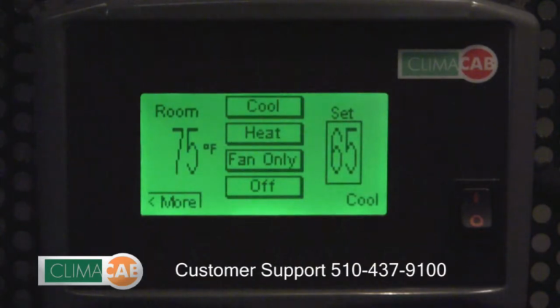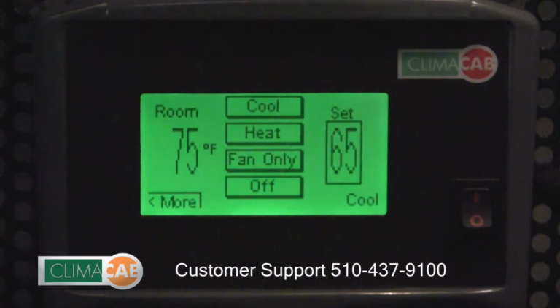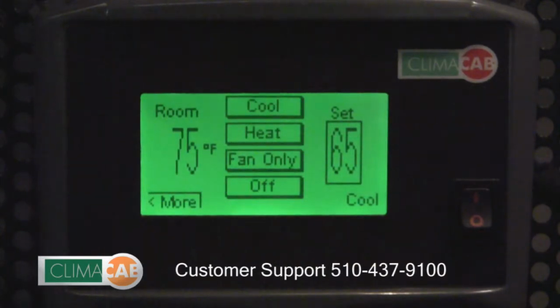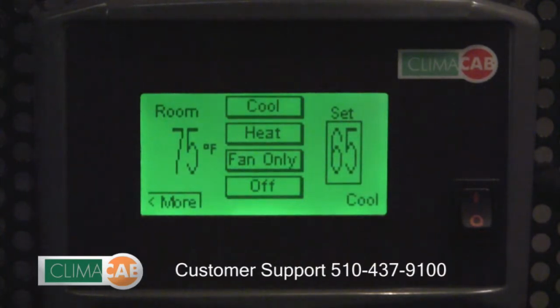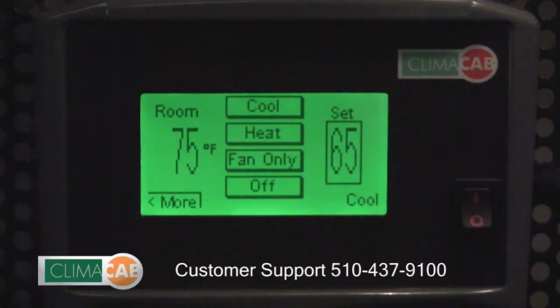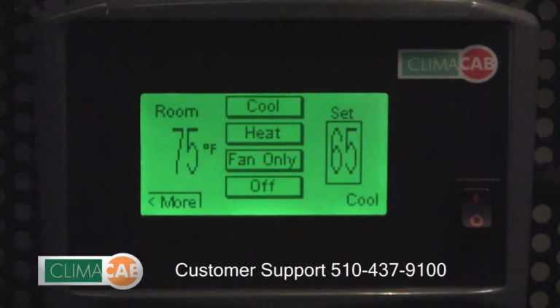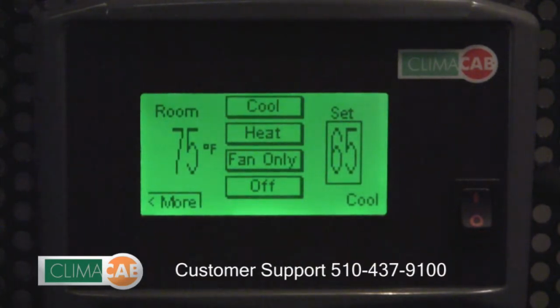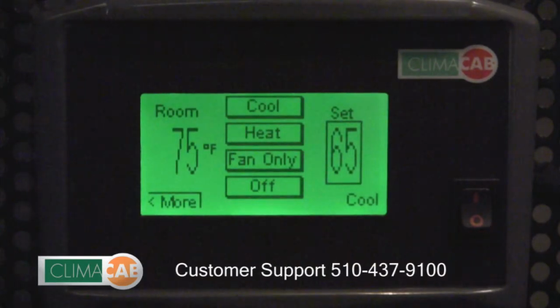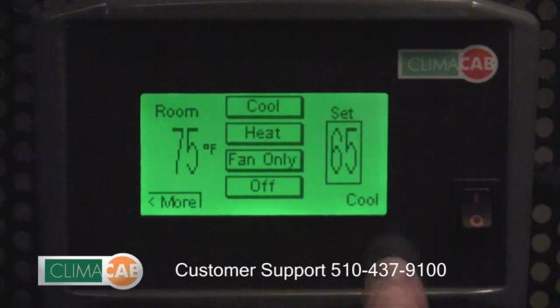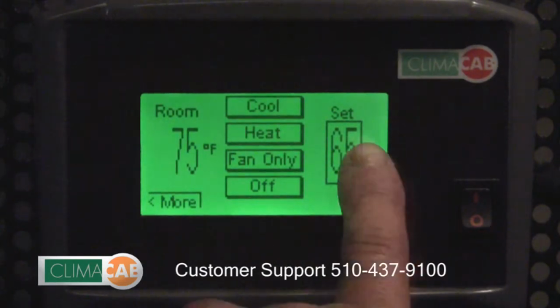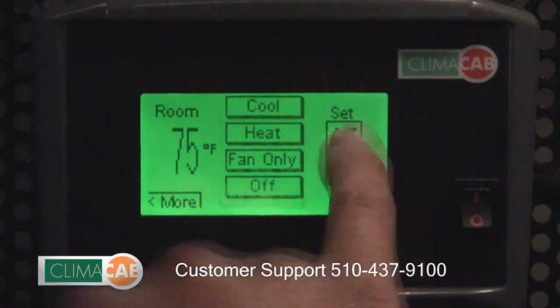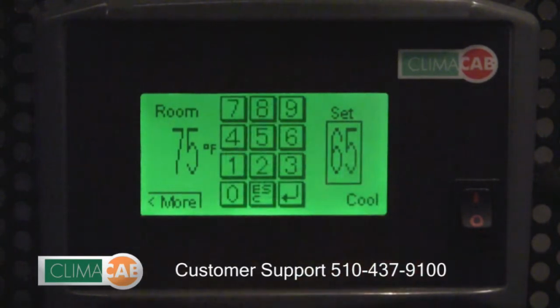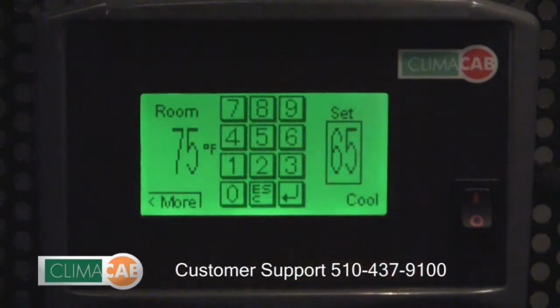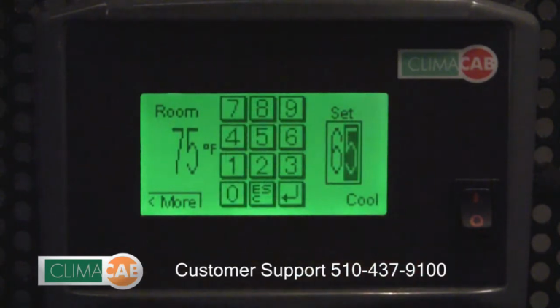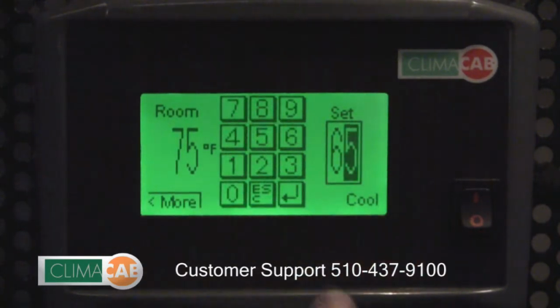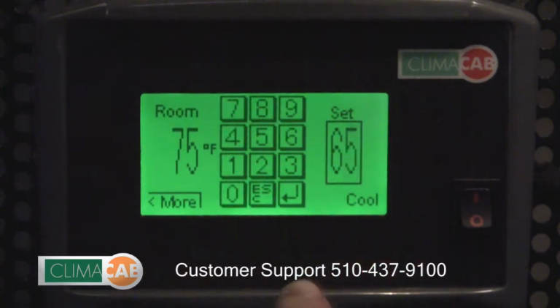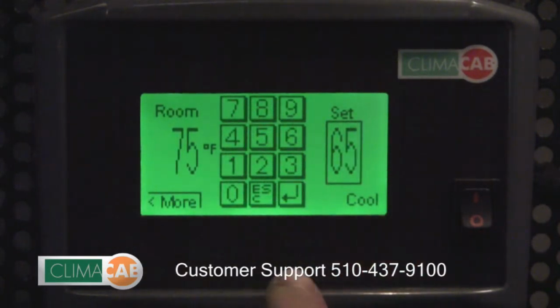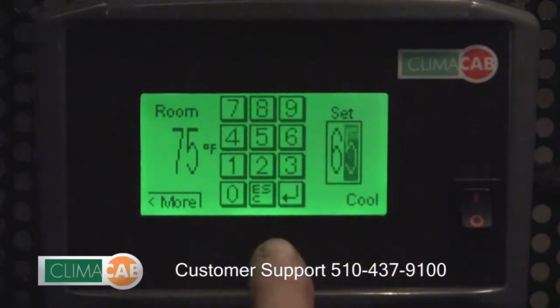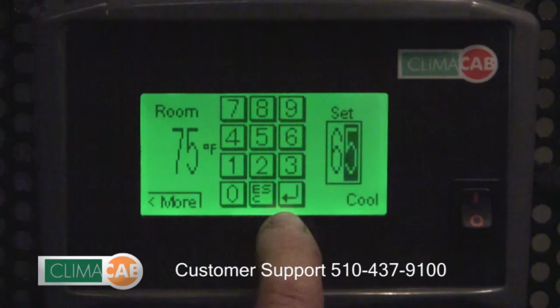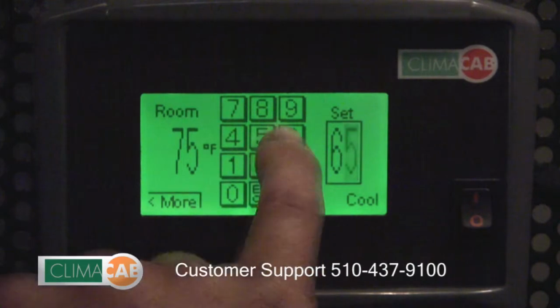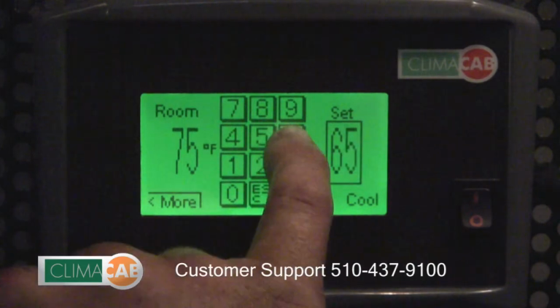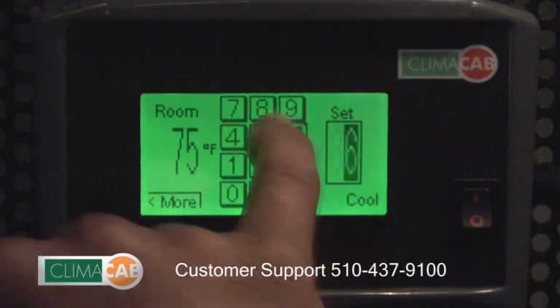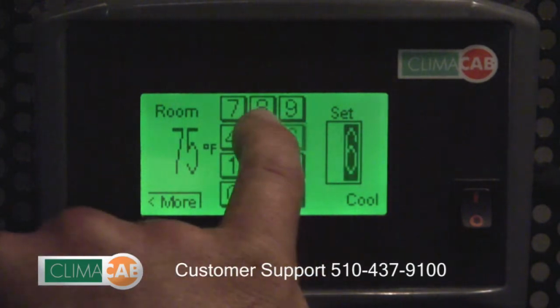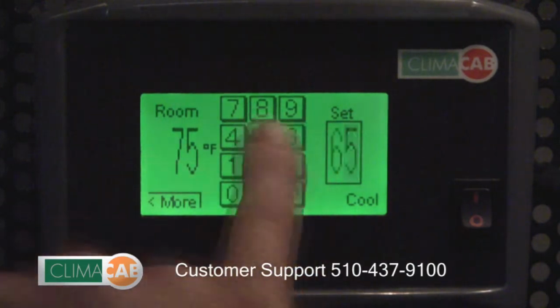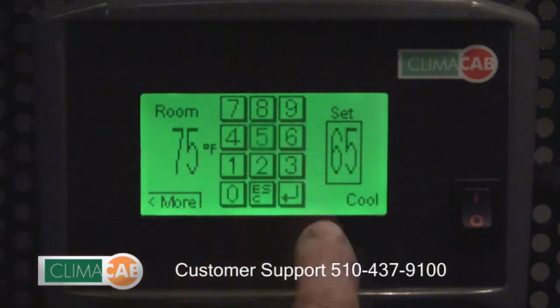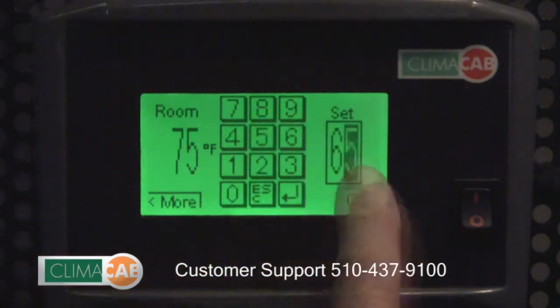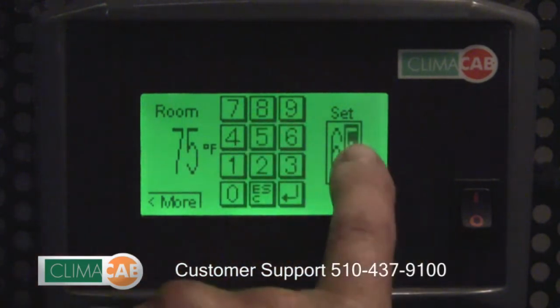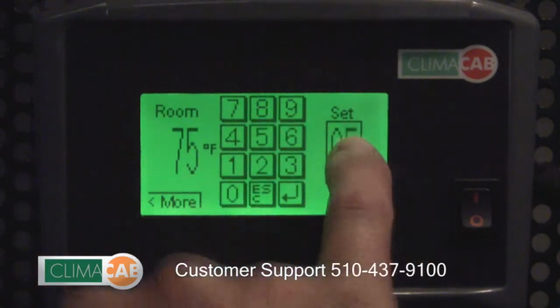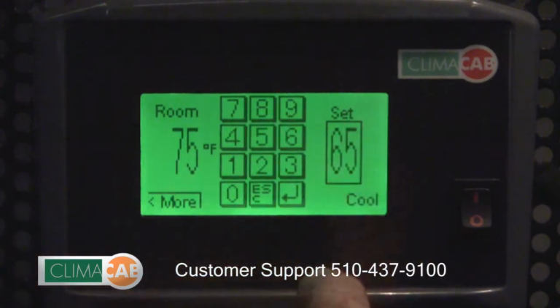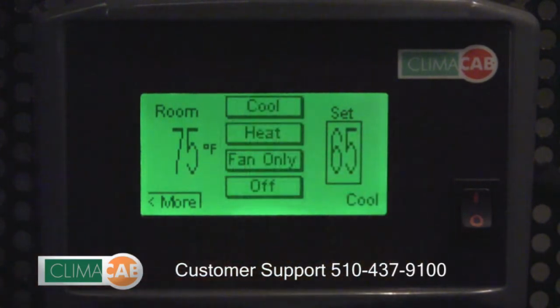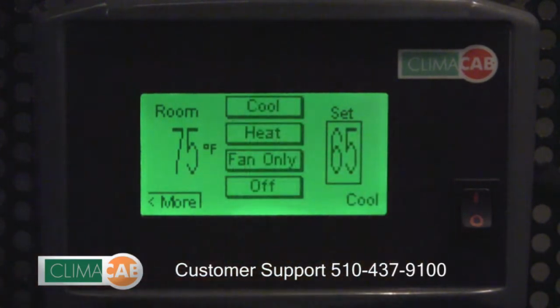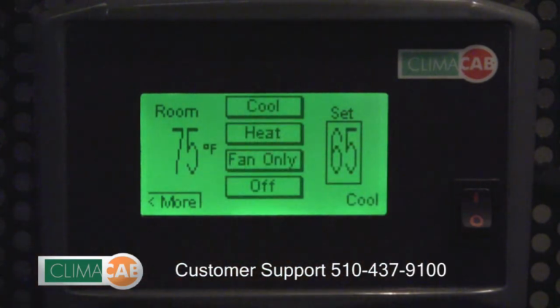Another way to adjust the set temperature is to touch the set box, type in your value, and hit the set box again.